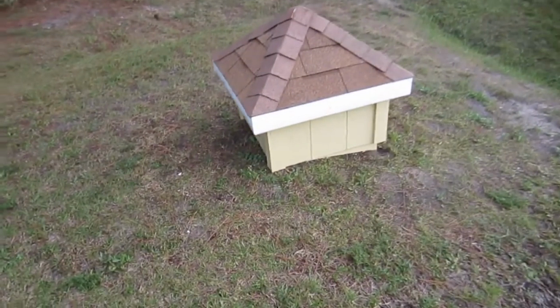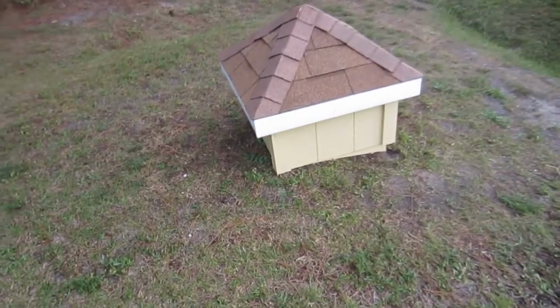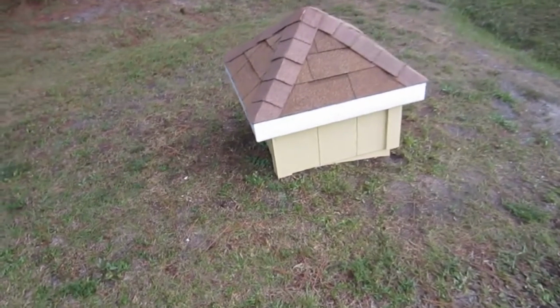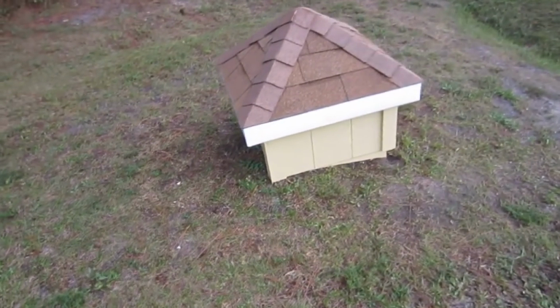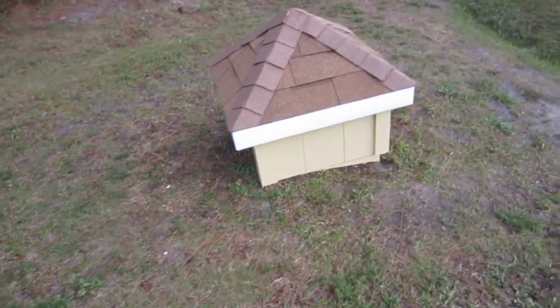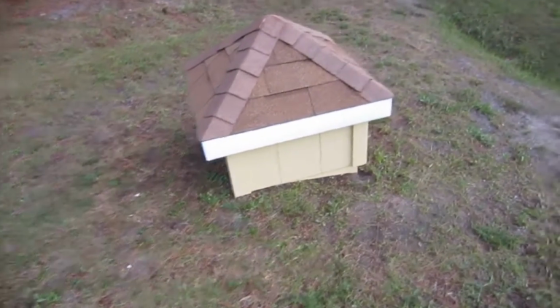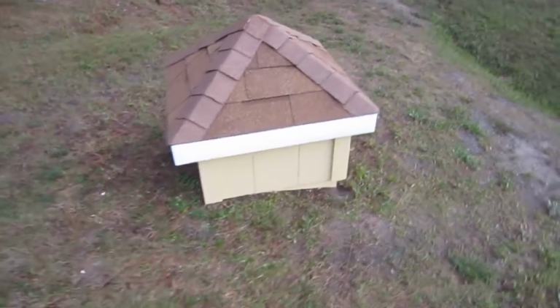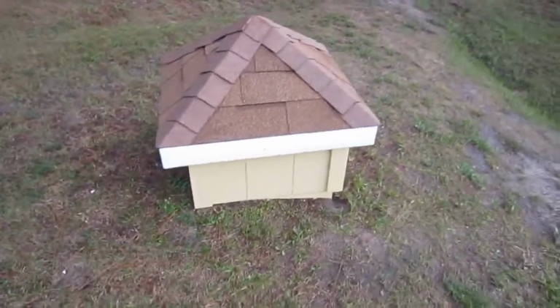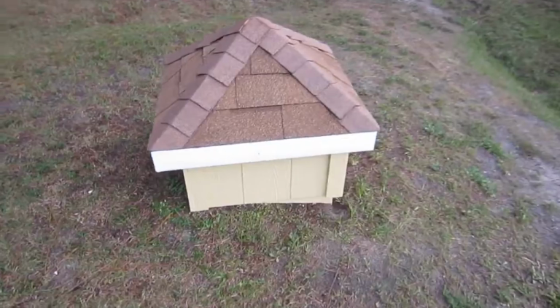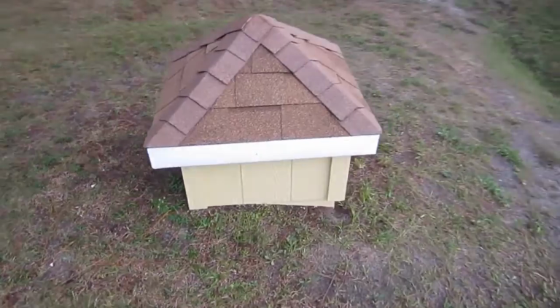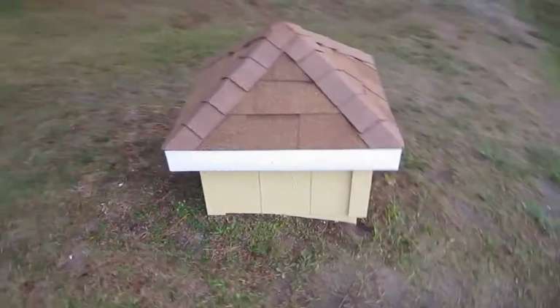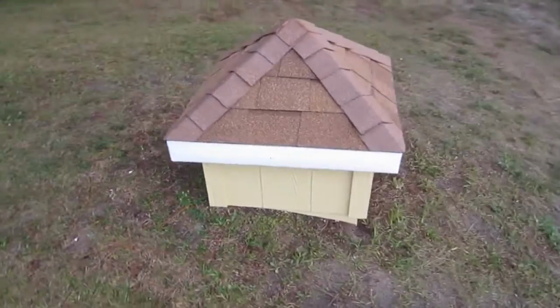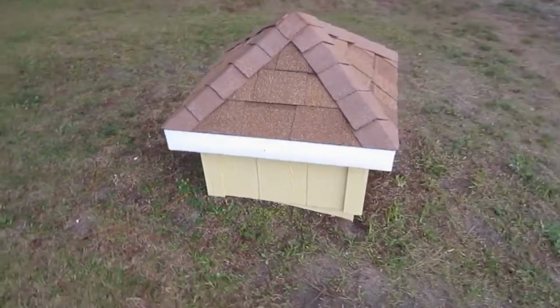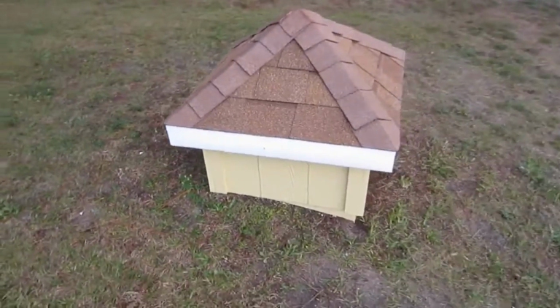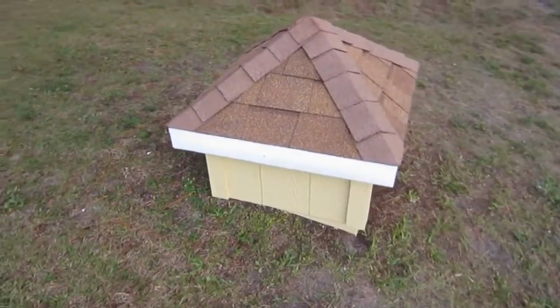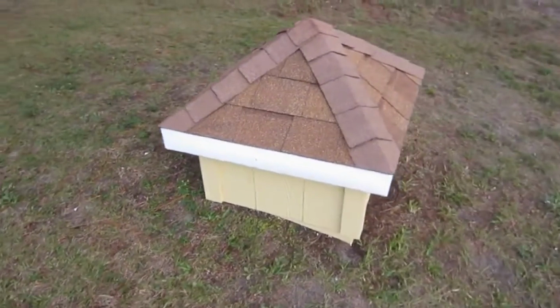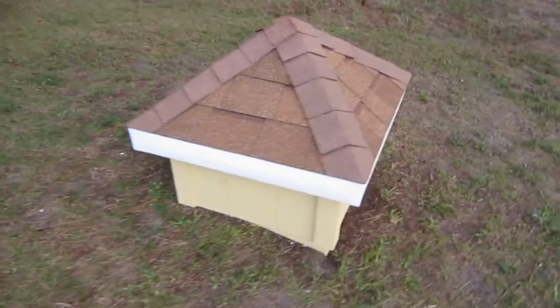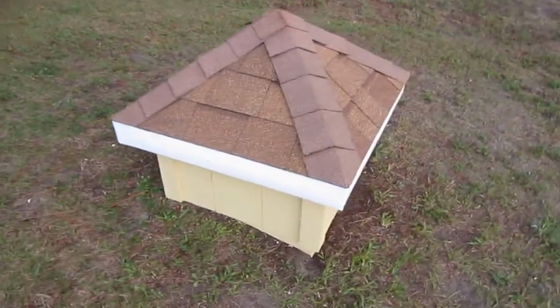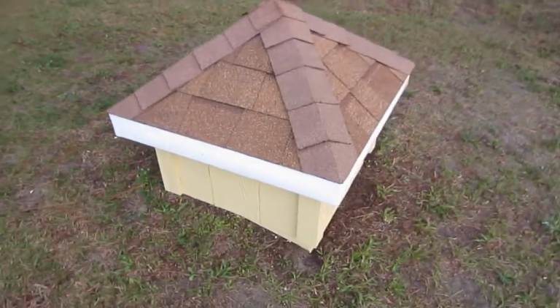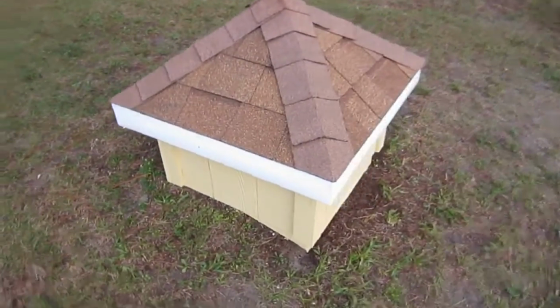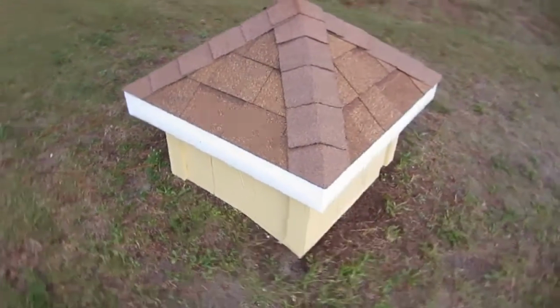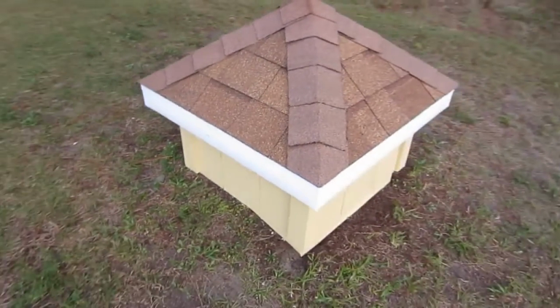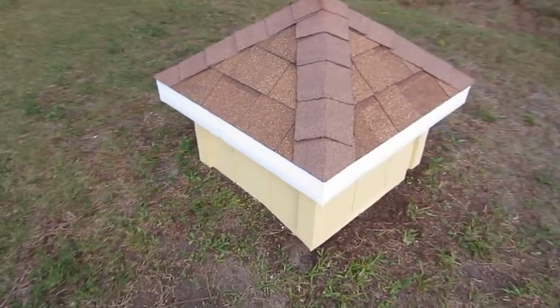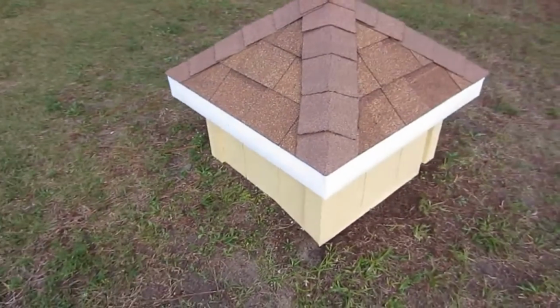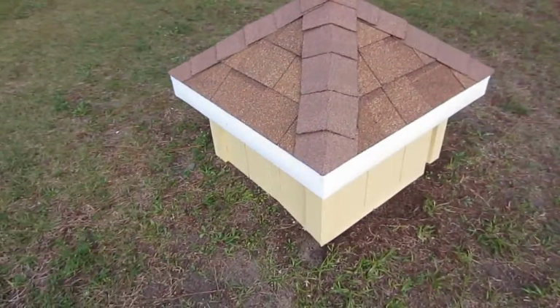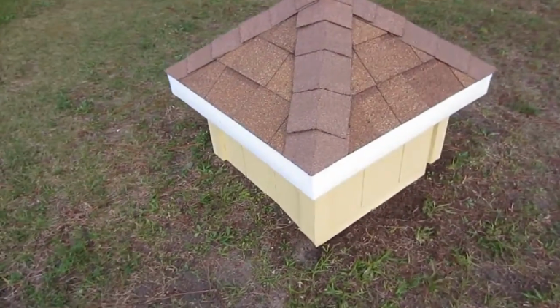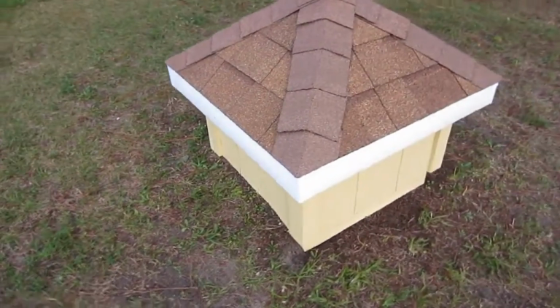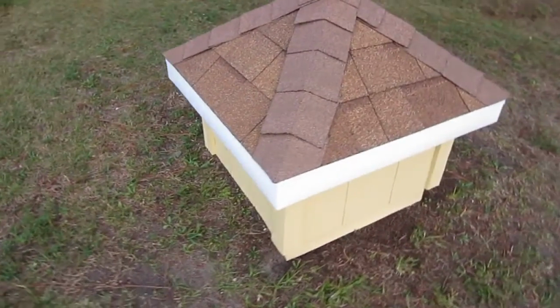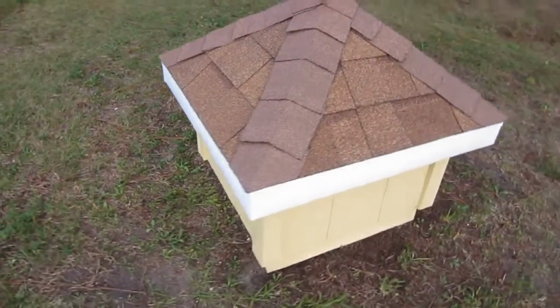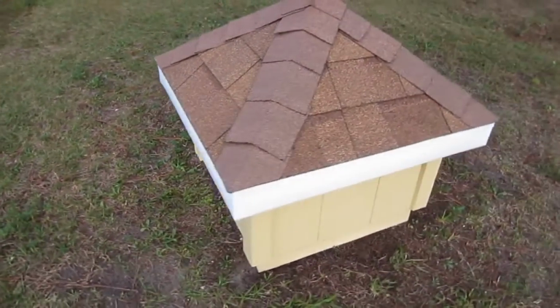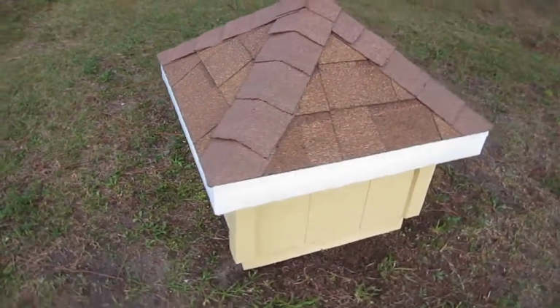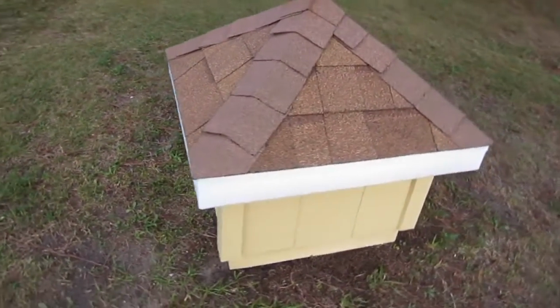There's a little goofy water cover thing I built. Water well.